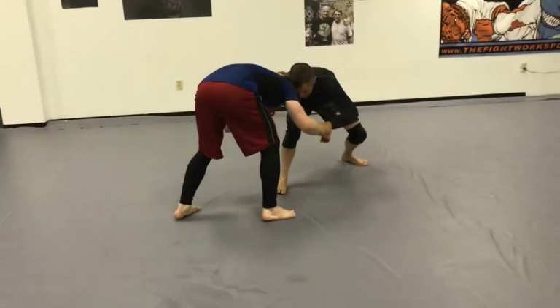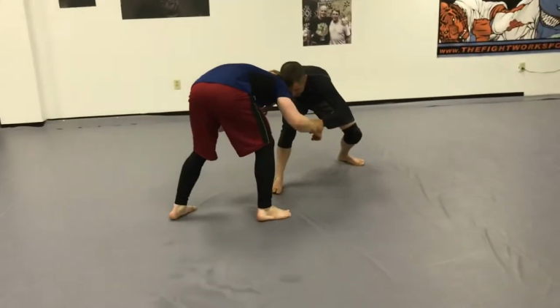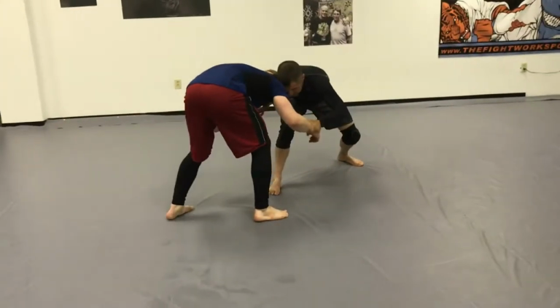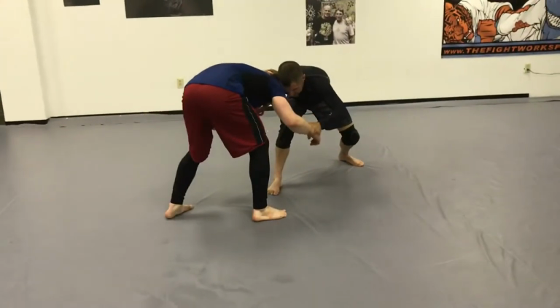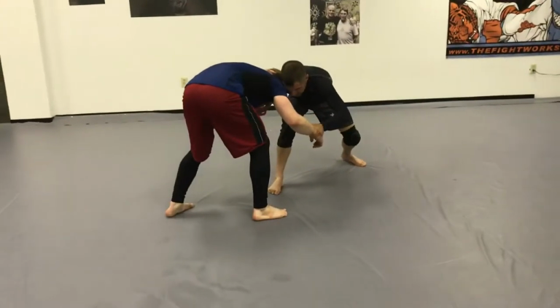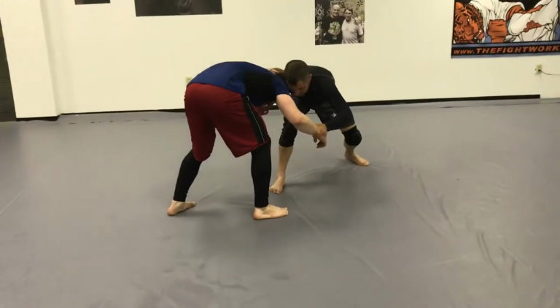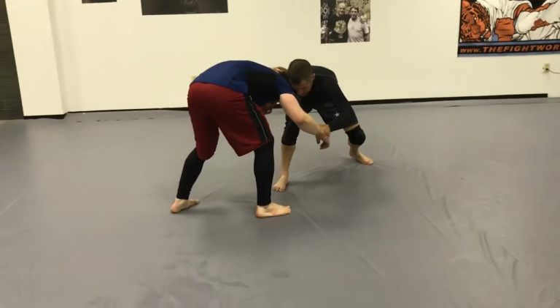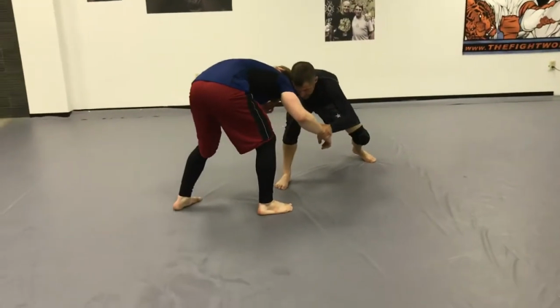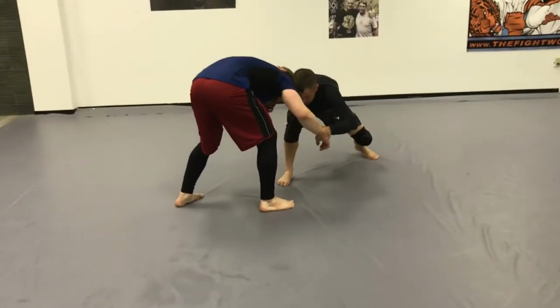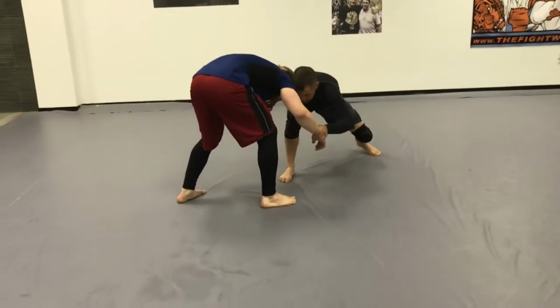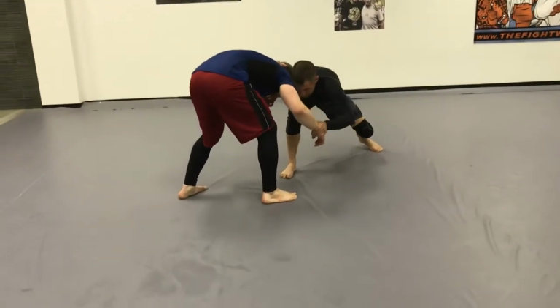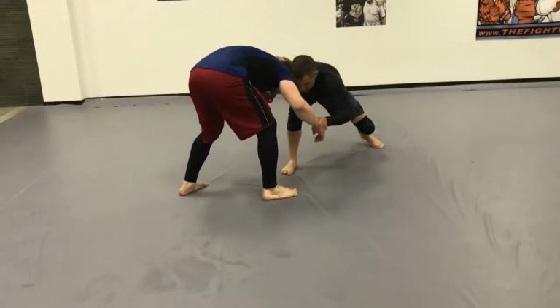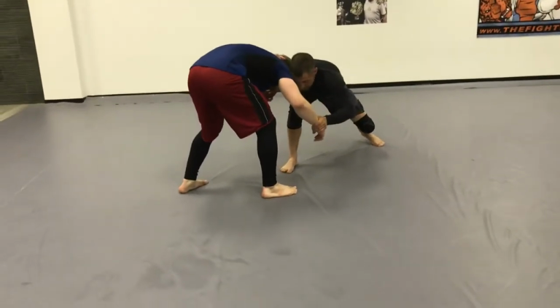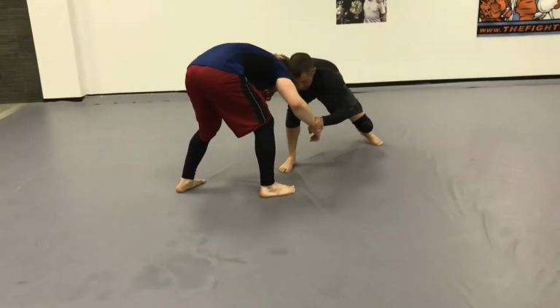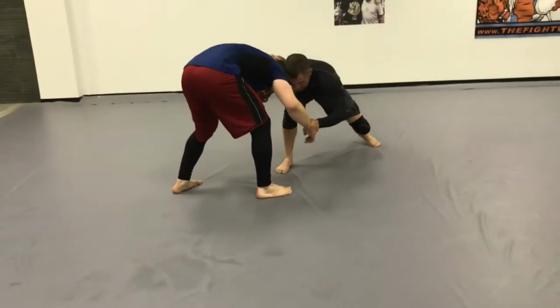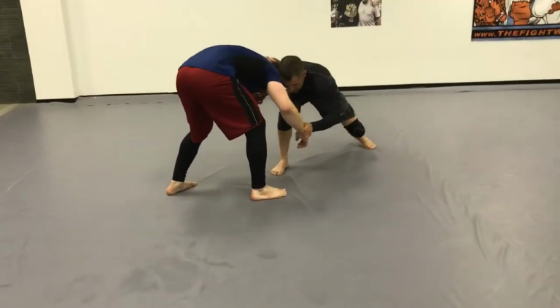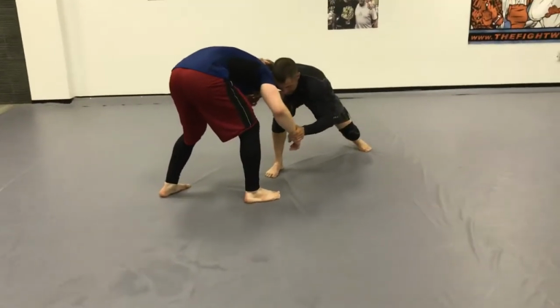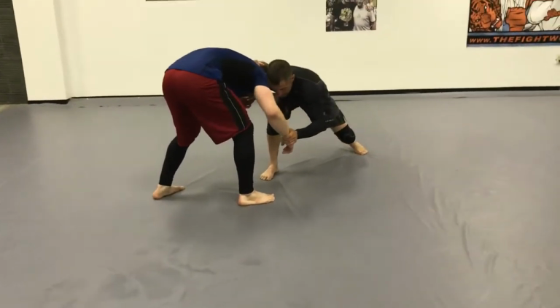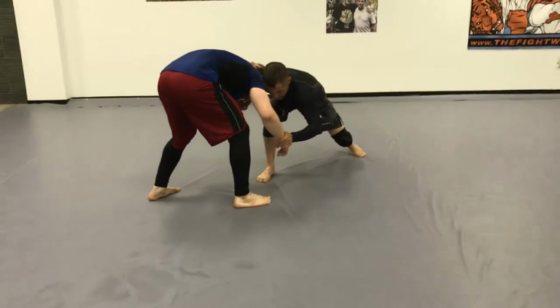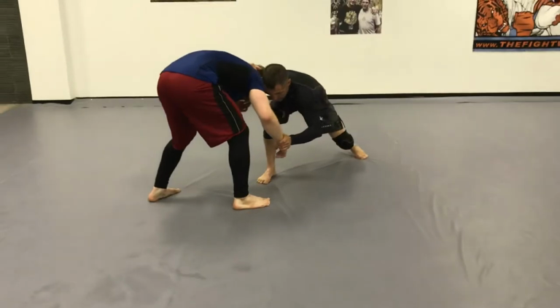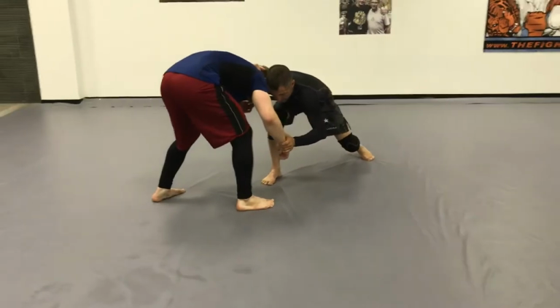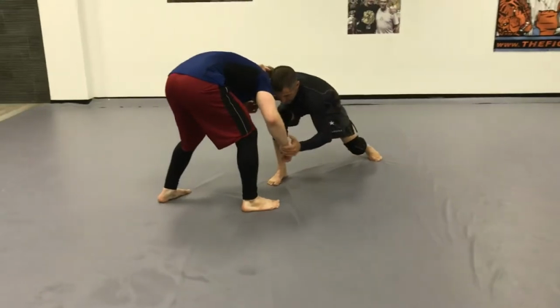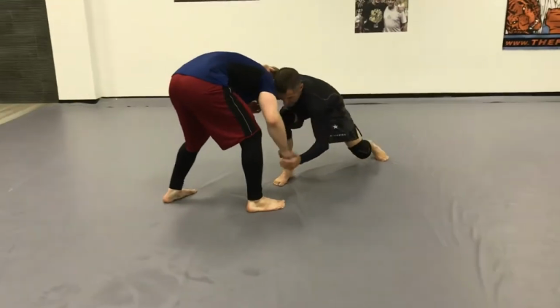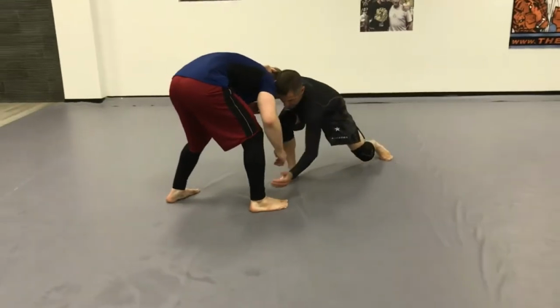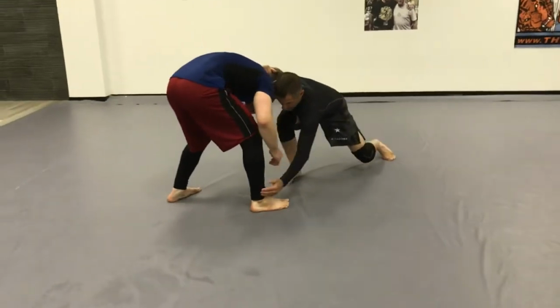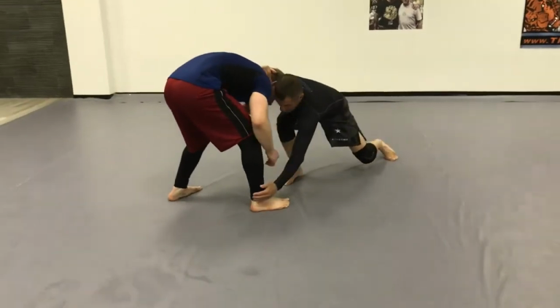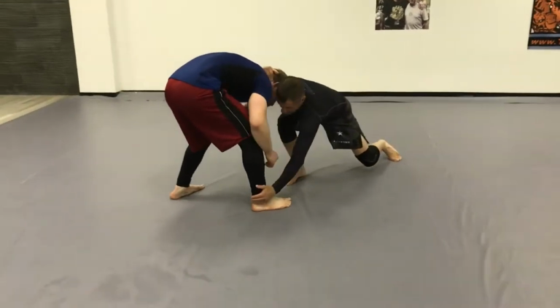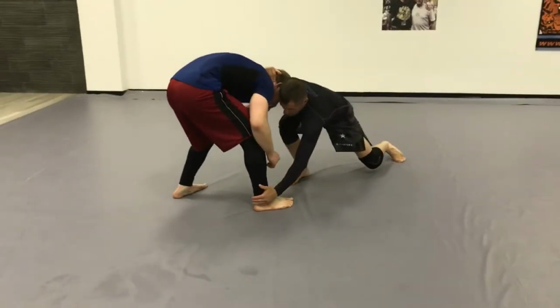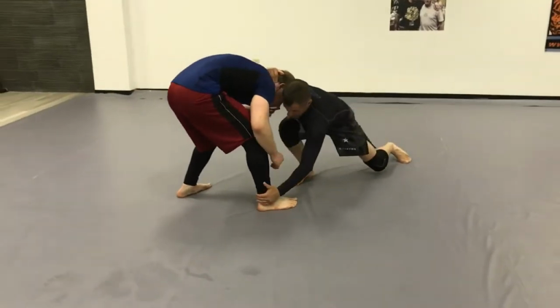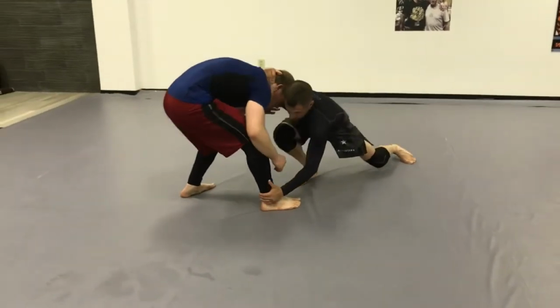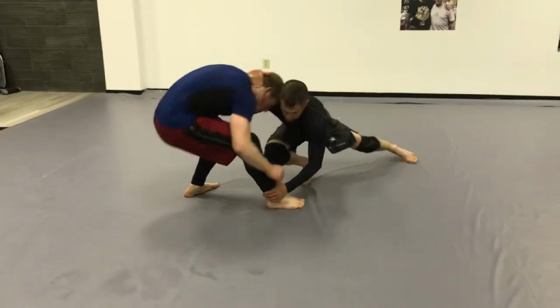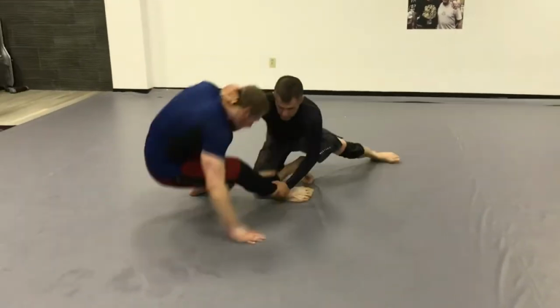As he steps, I'm changing levels, taking my hand to the back of his ankle, and throwing through.